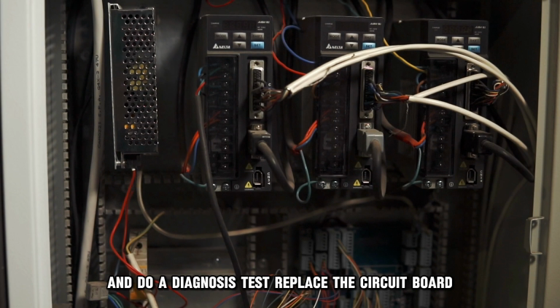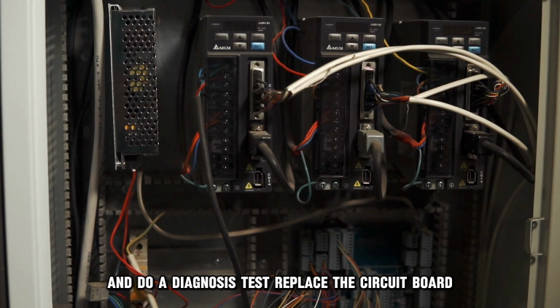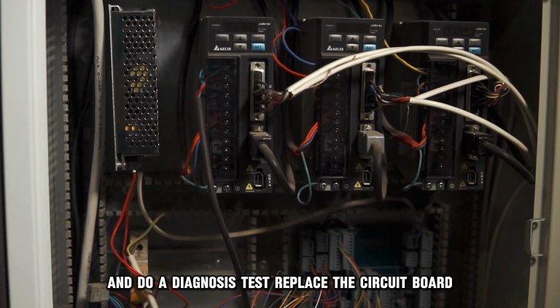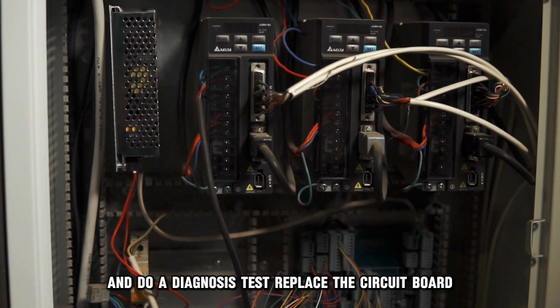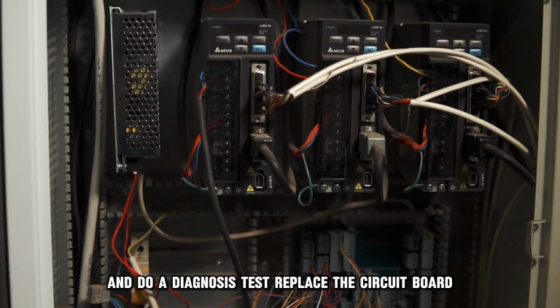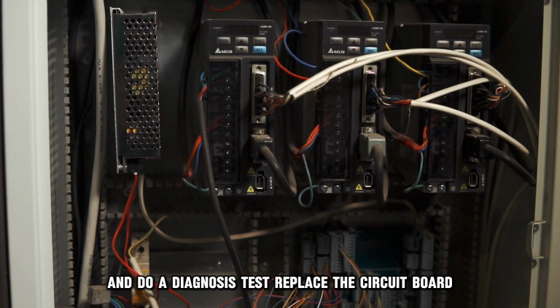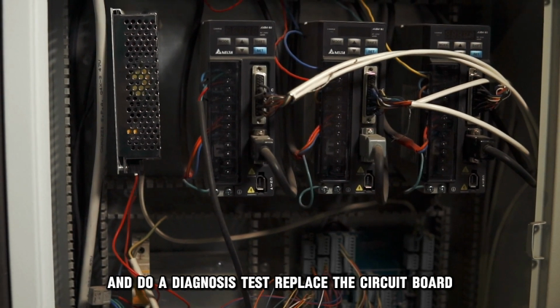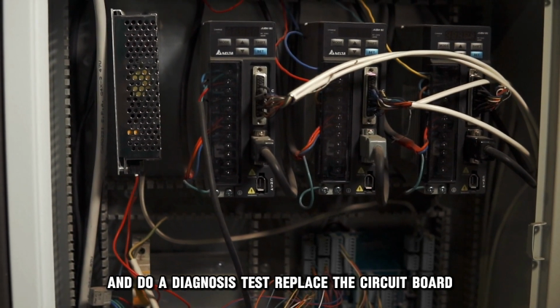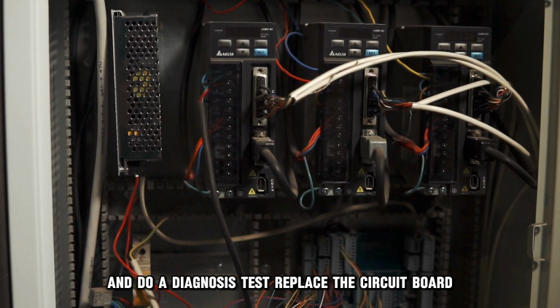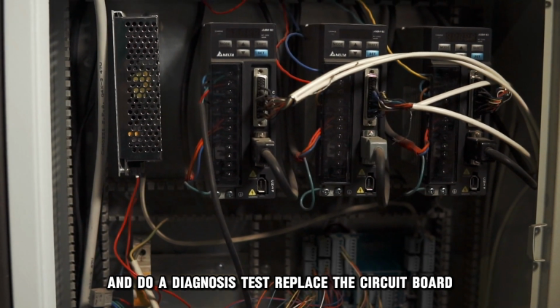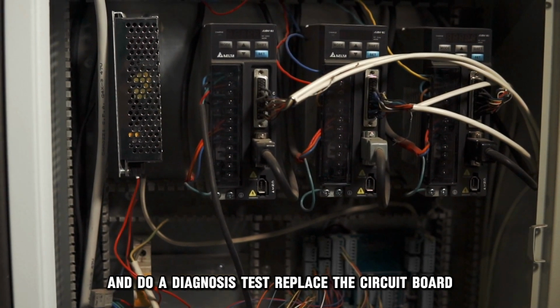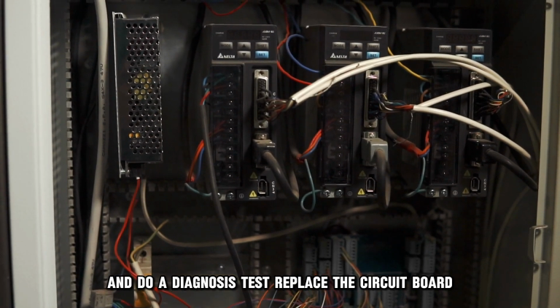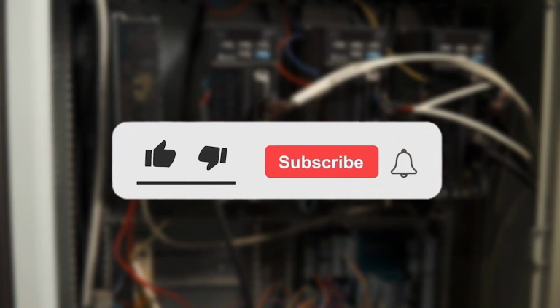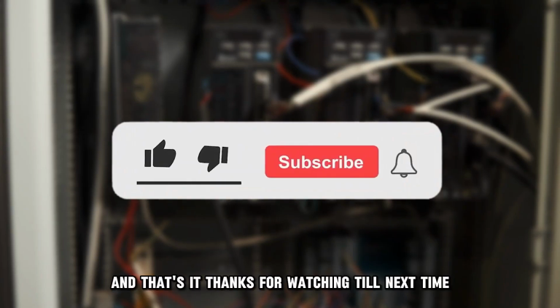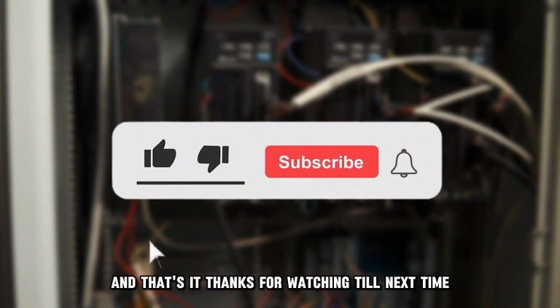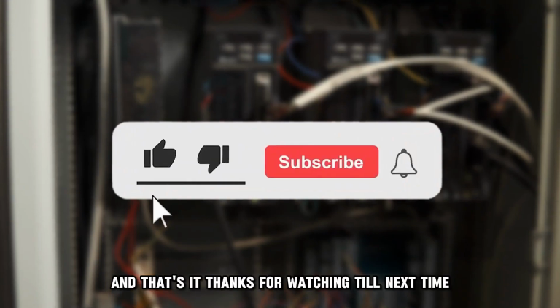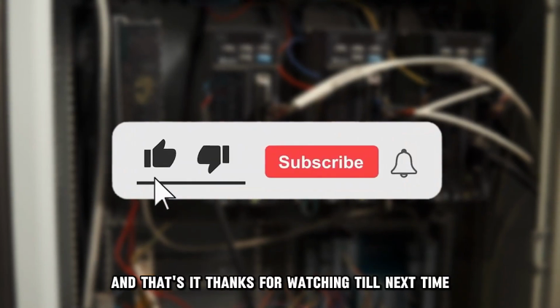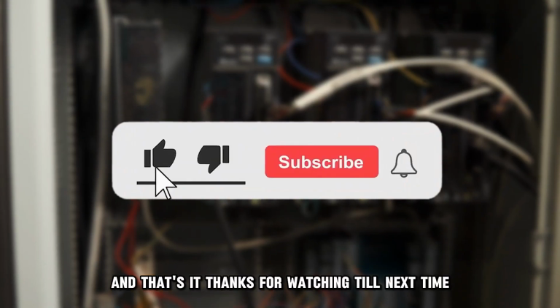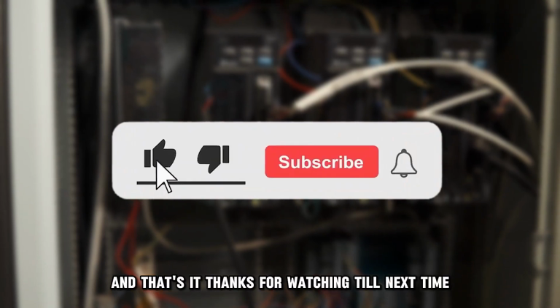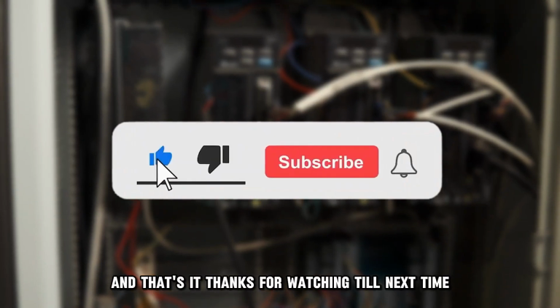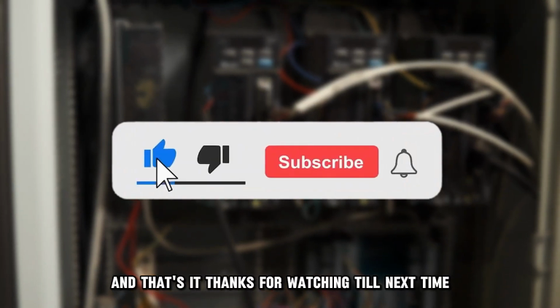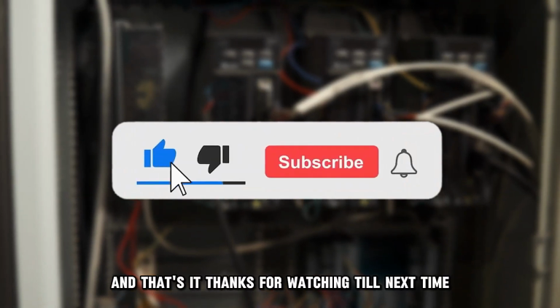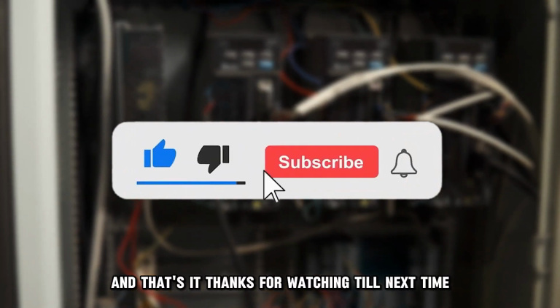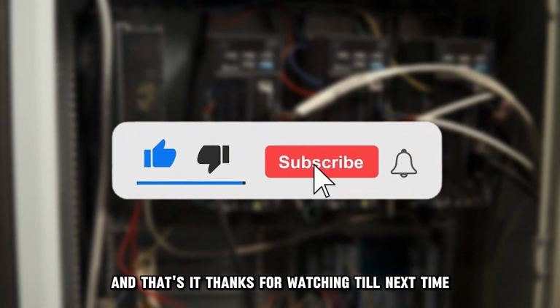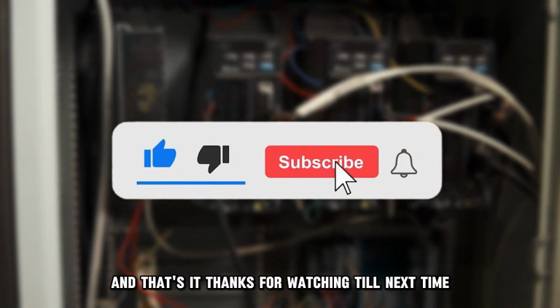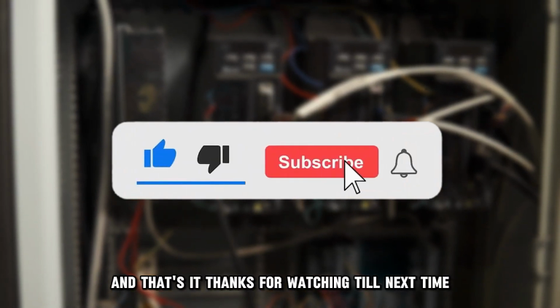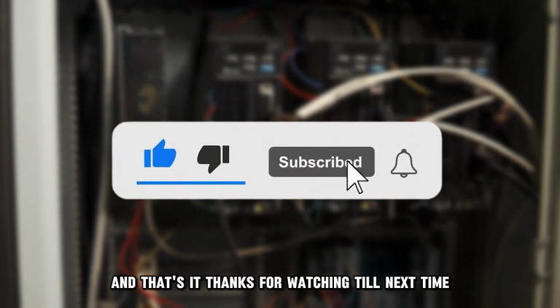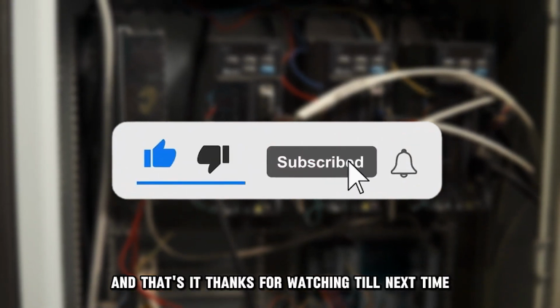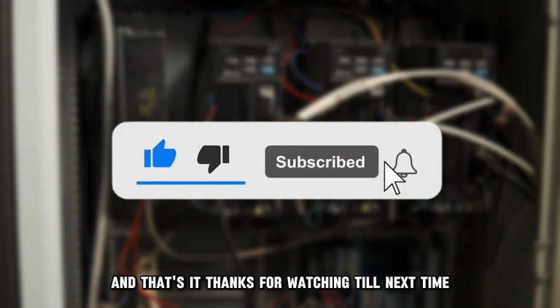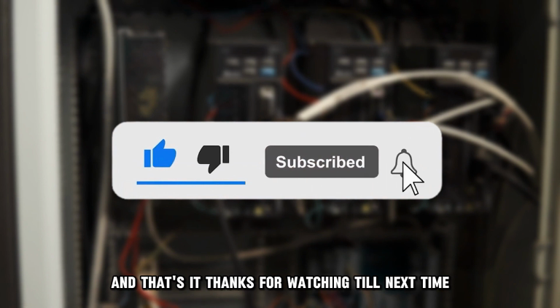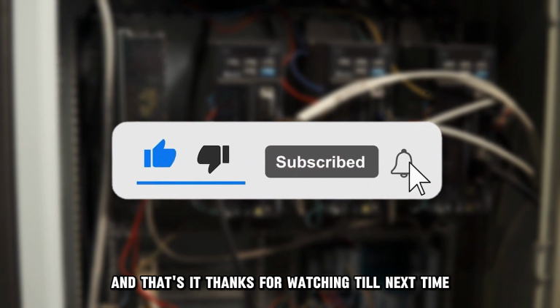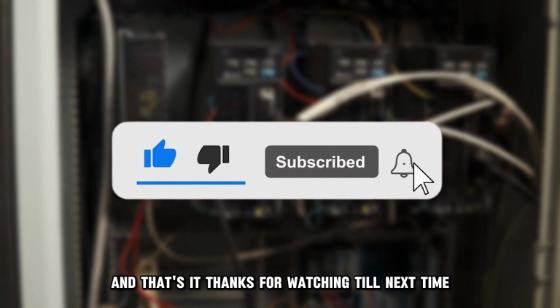Replace the circuit board. And that's it. Thanks for watching. Till next time.